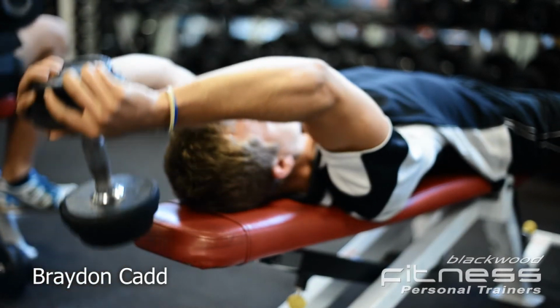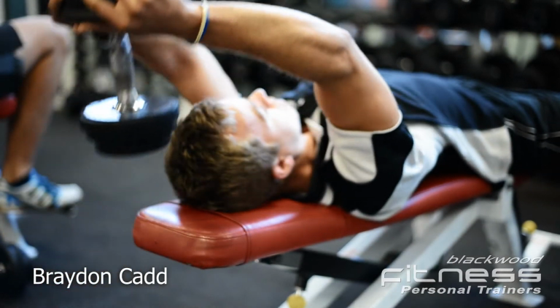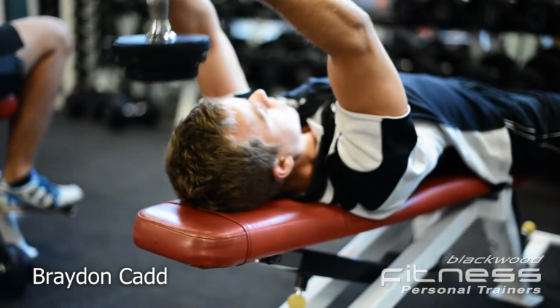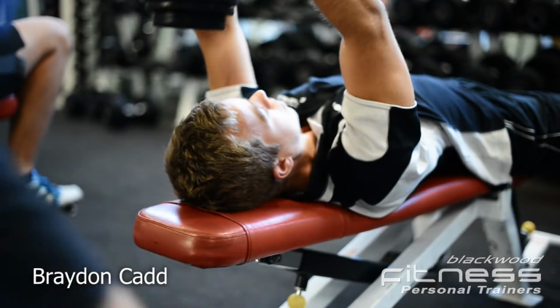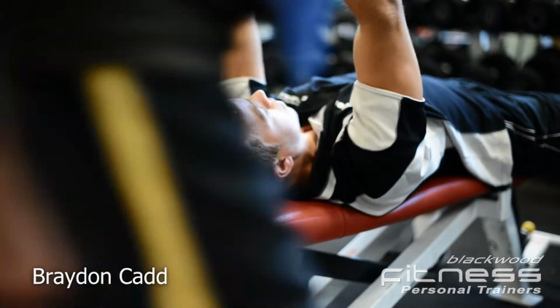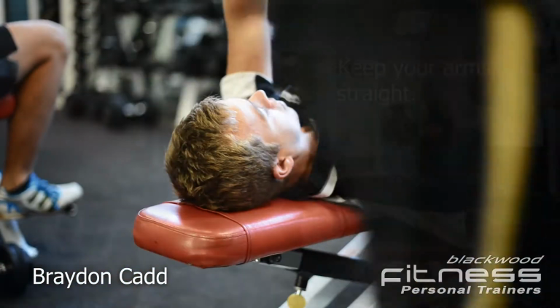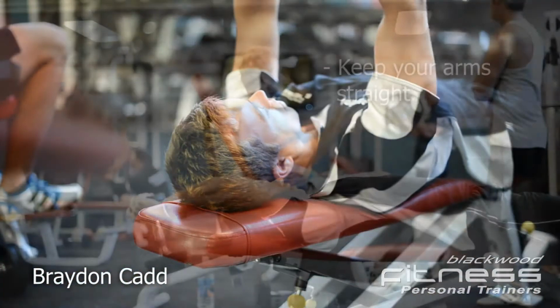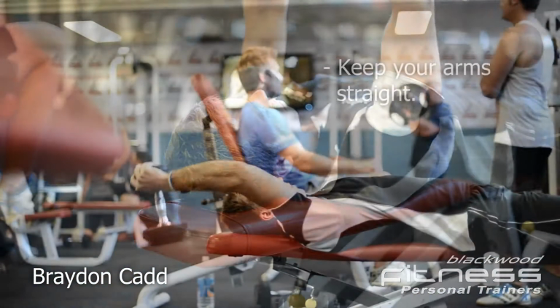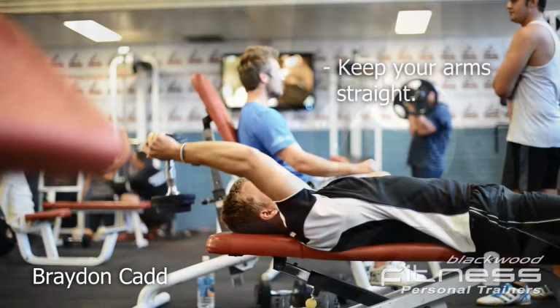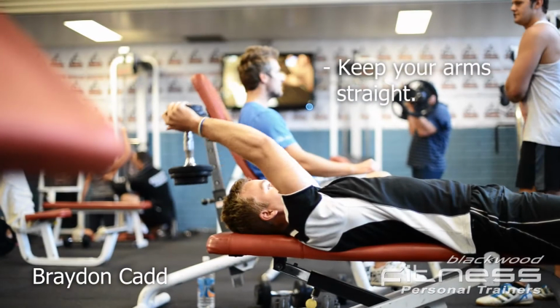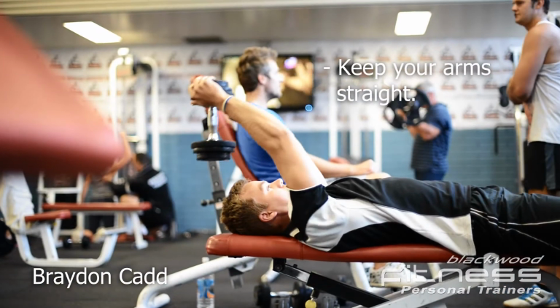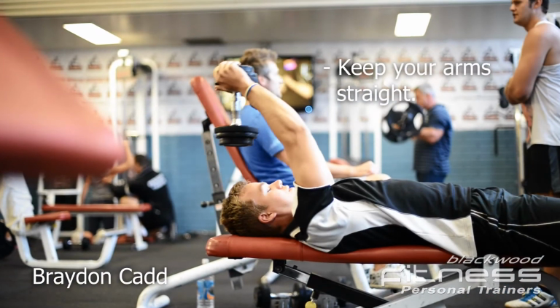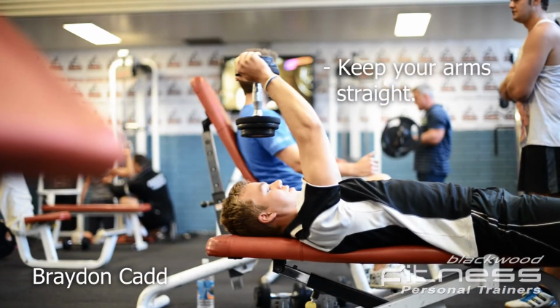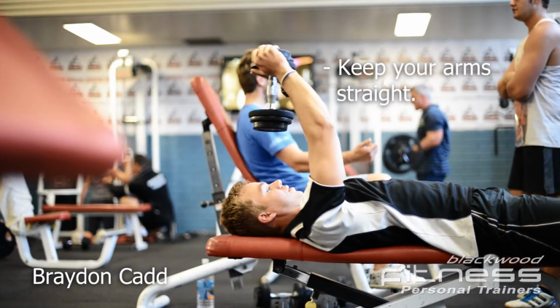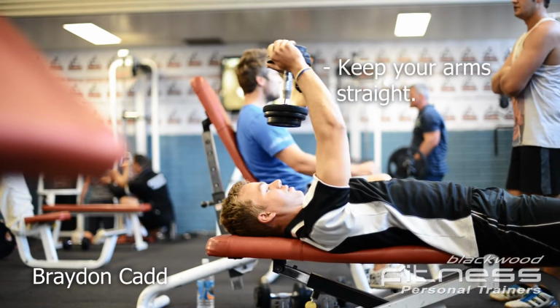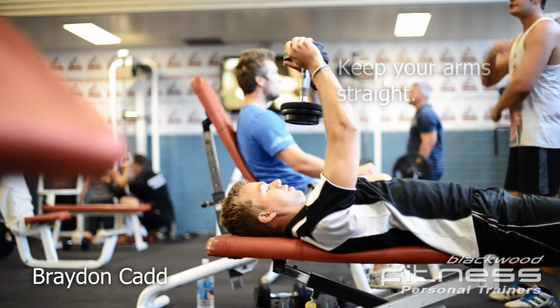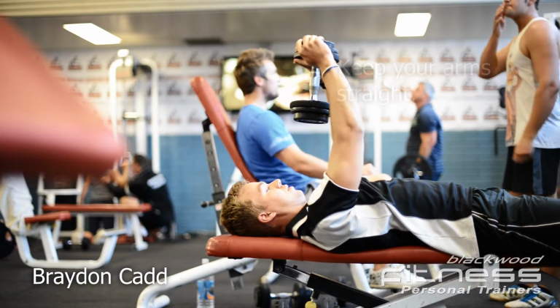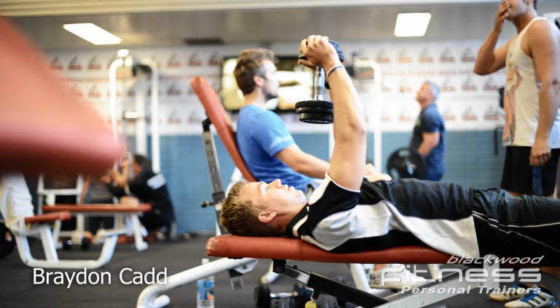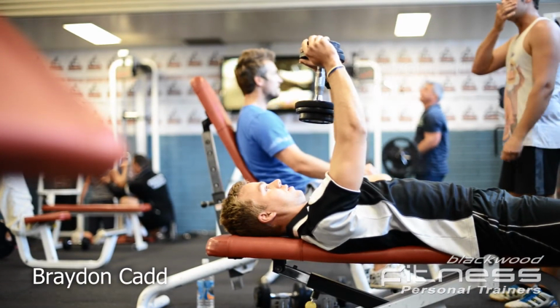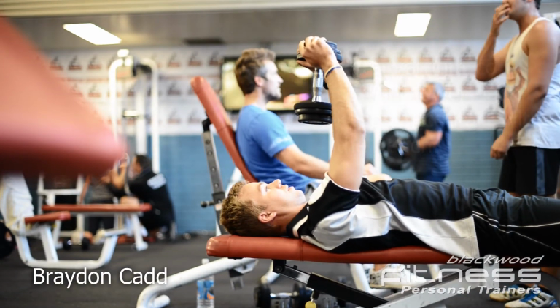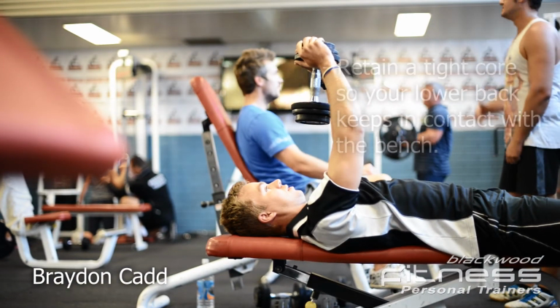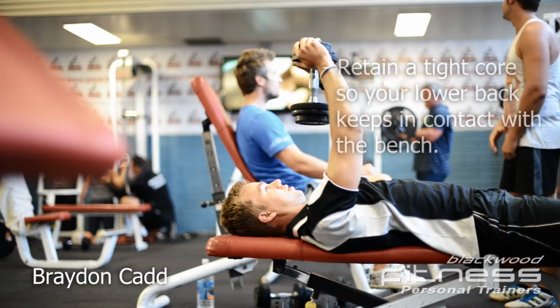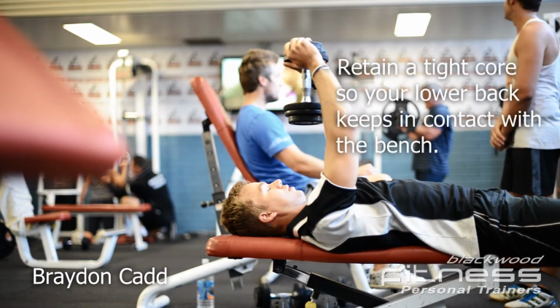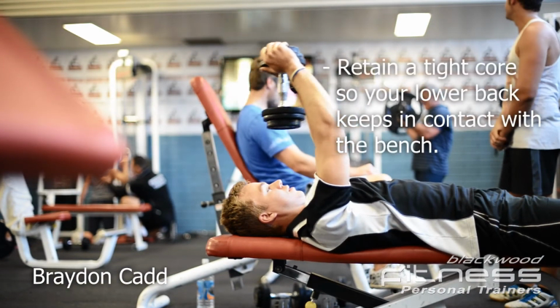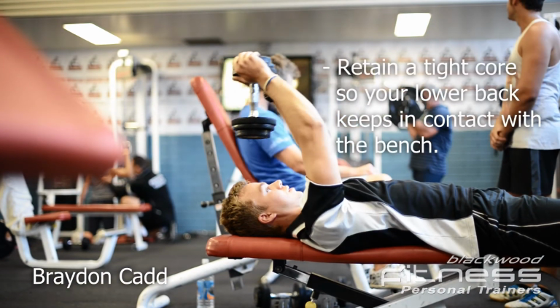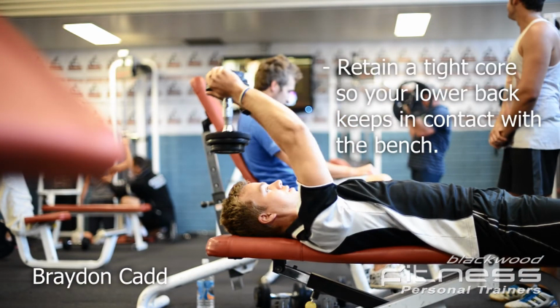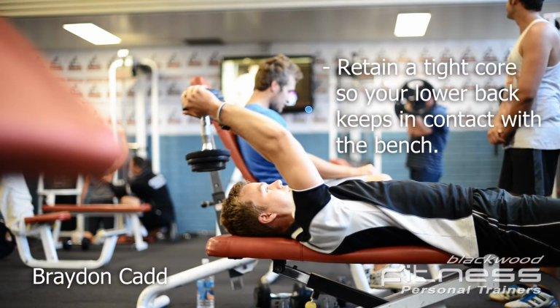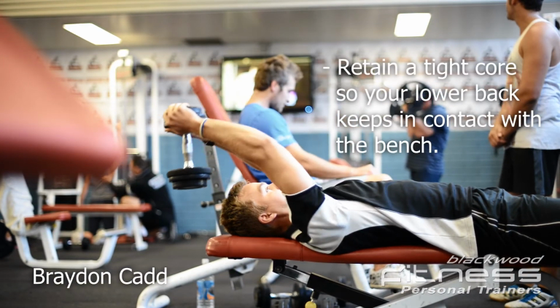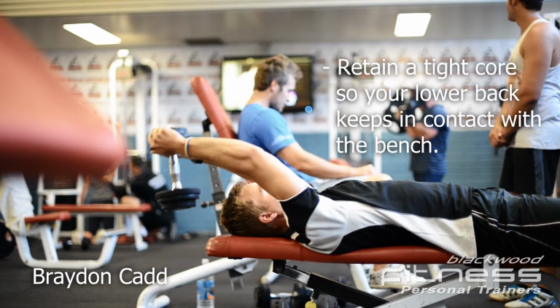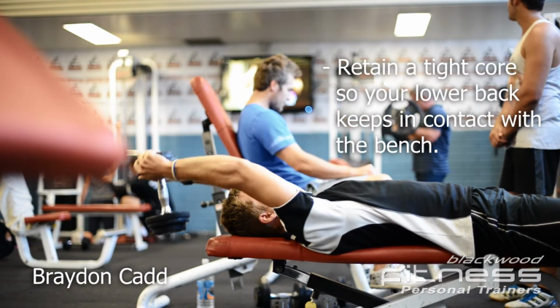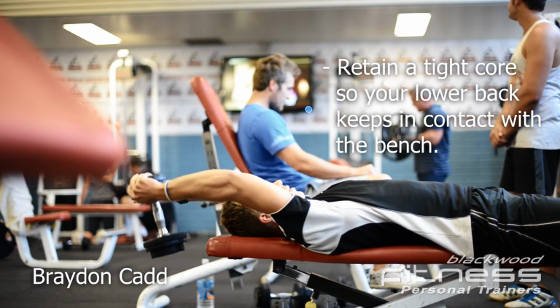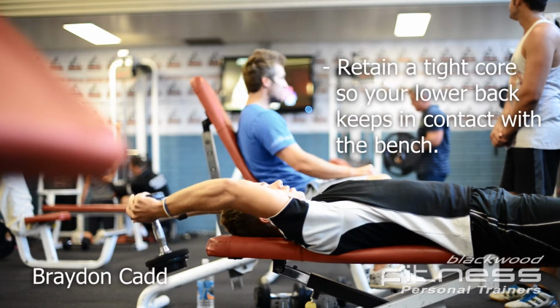Lower the dumbbell back over your head, keeping your arms straight. Keep your abs tight so your lower back doesn't leave the bench.